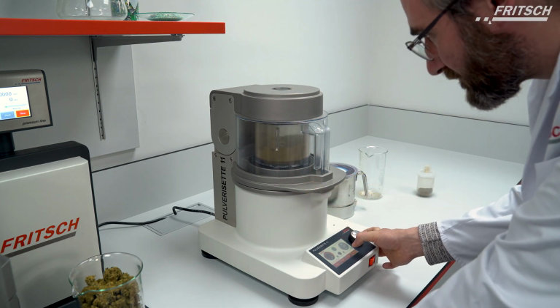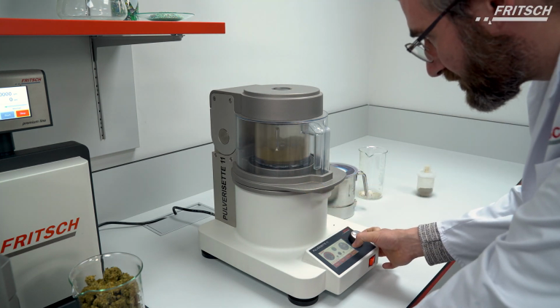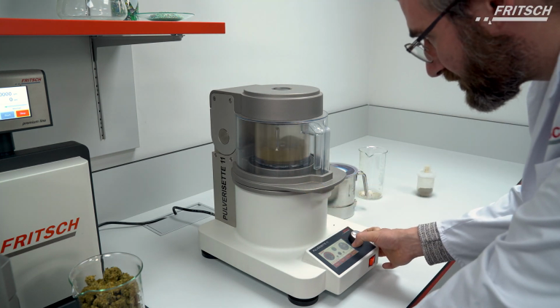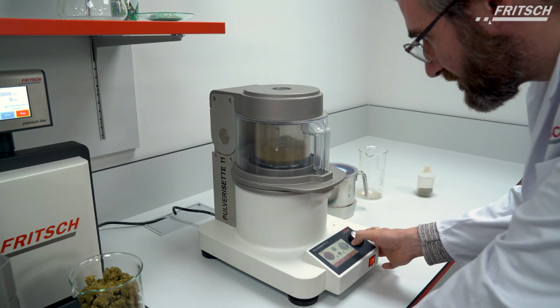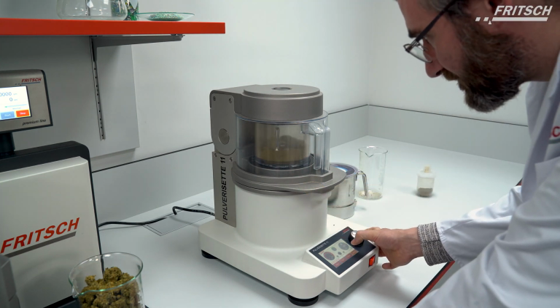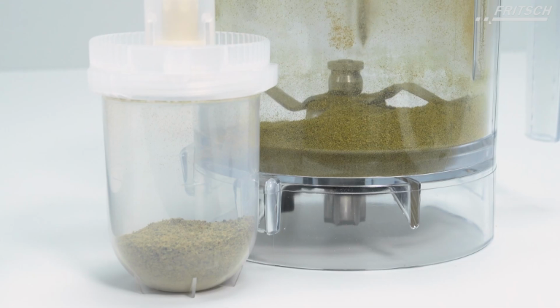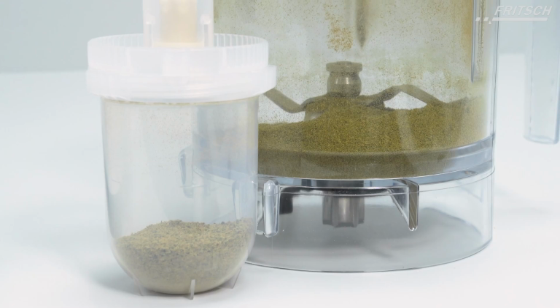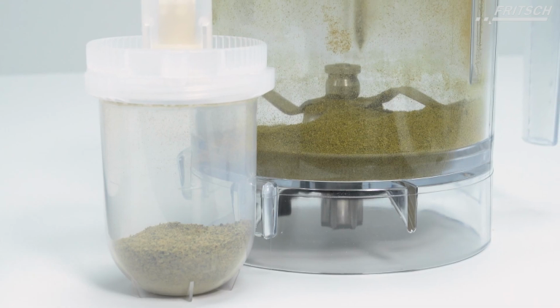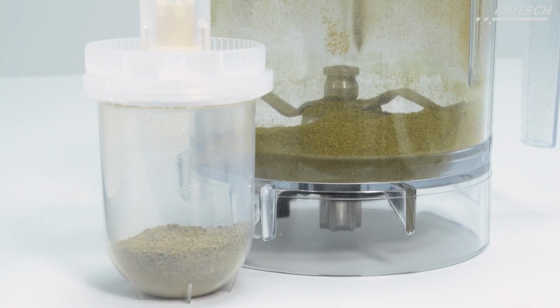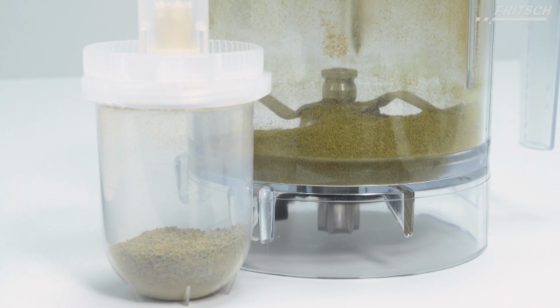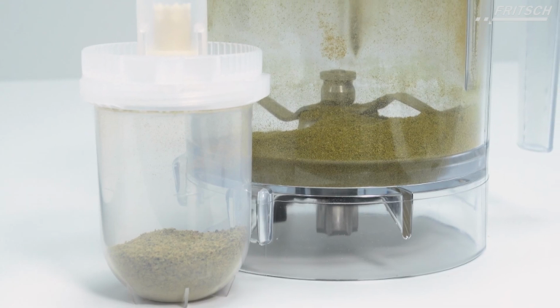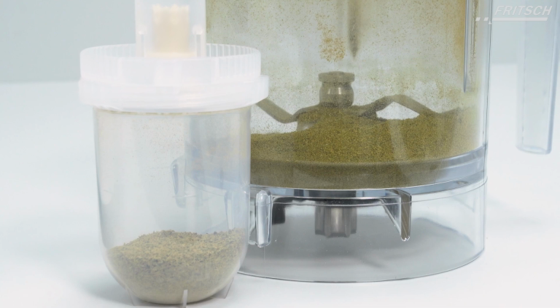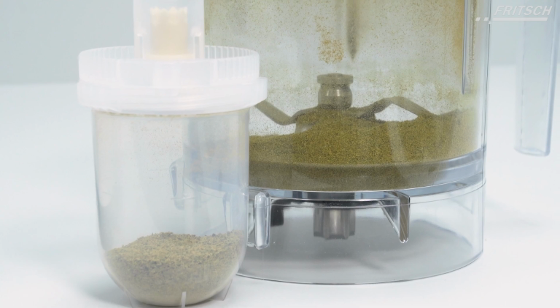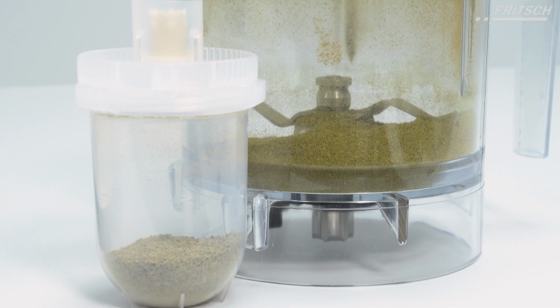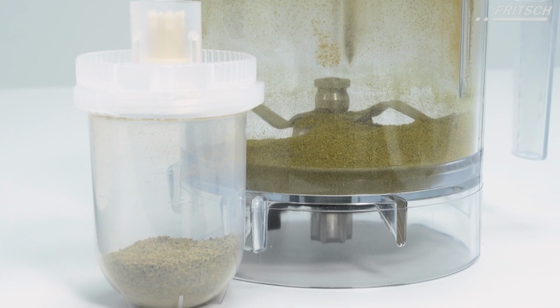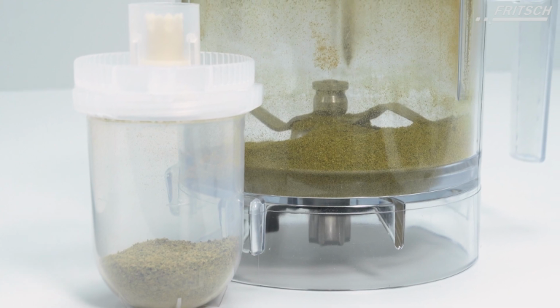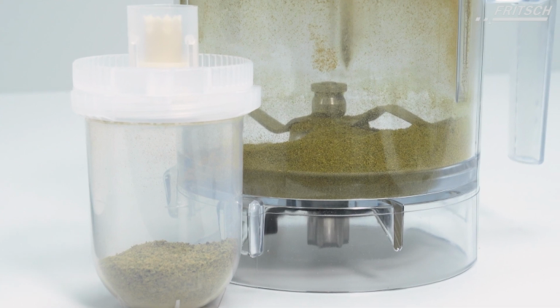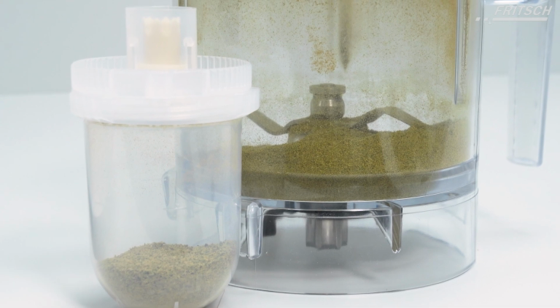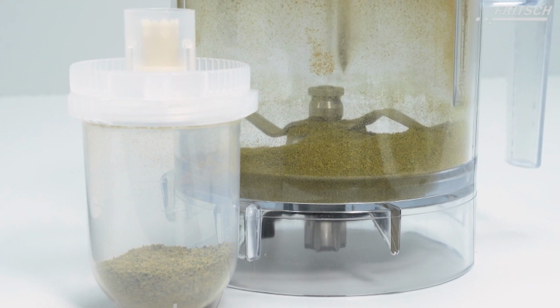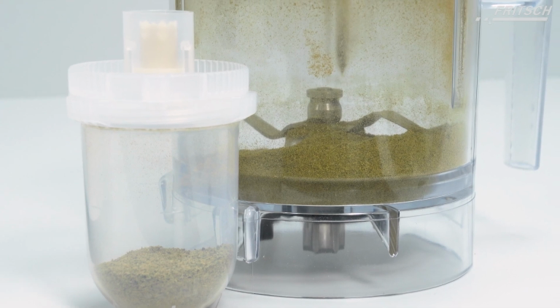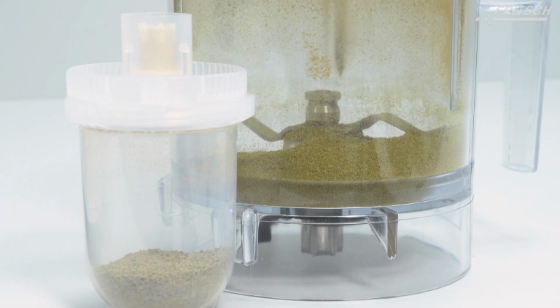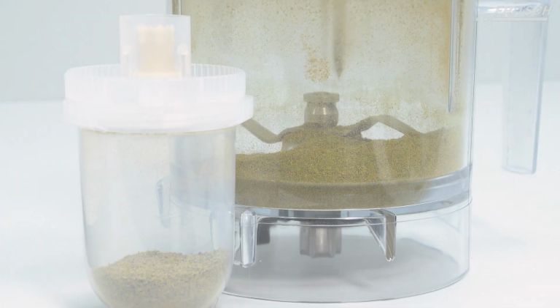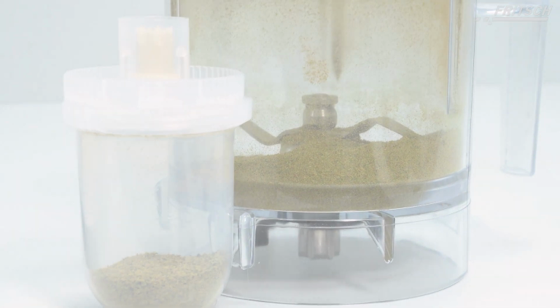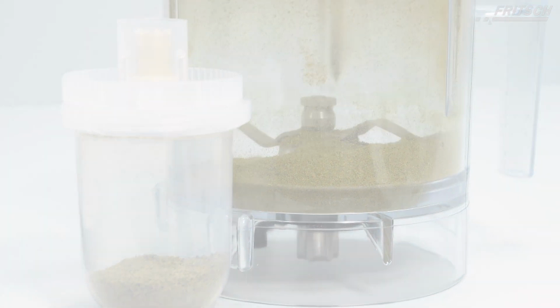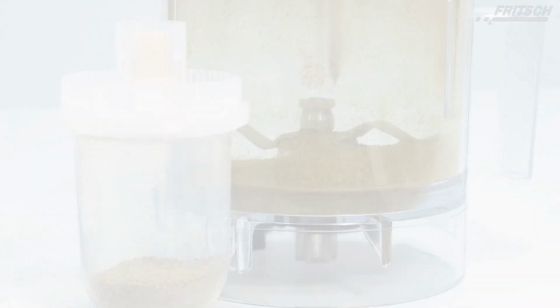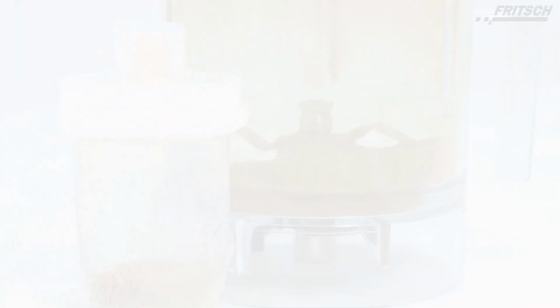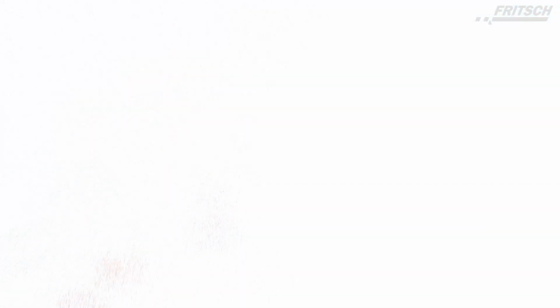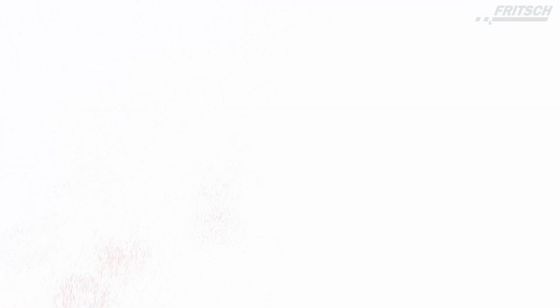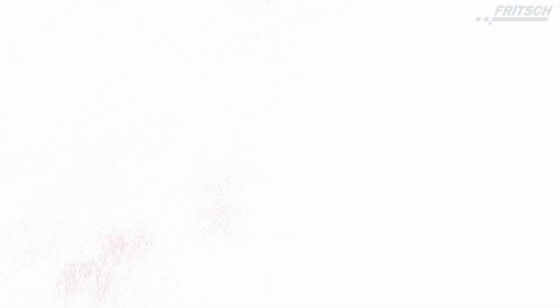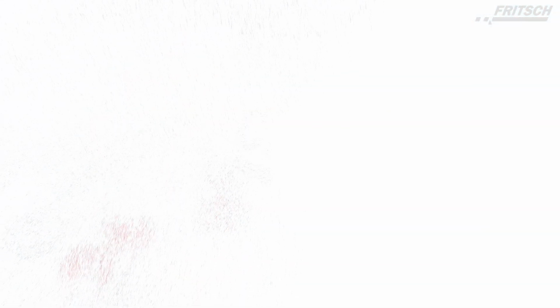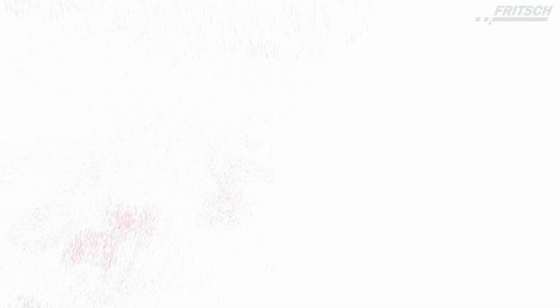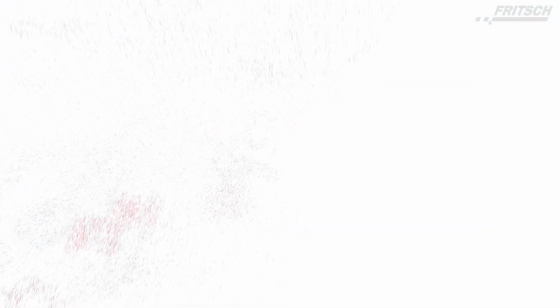Explore the possibilities of cannabis processing with Fritsch — reliable, precise, and innovative.